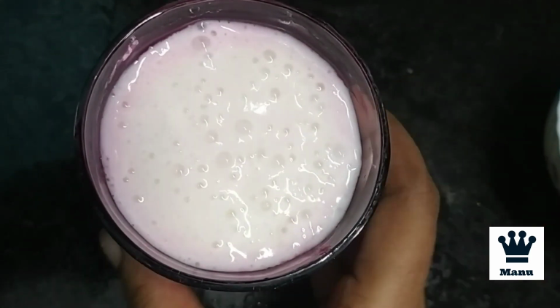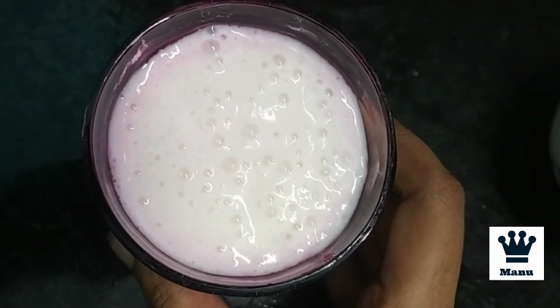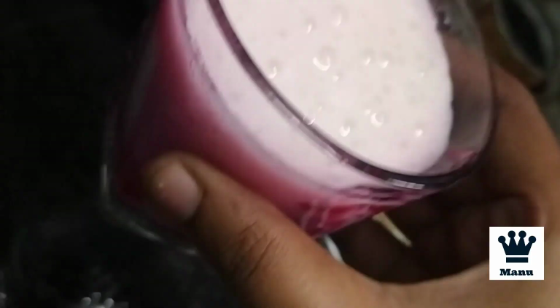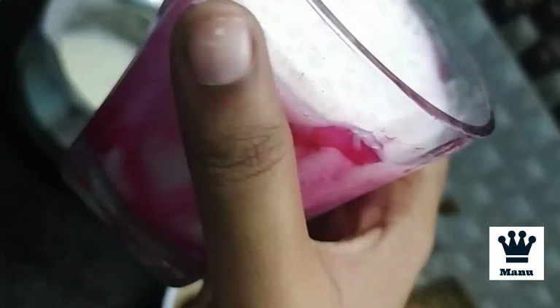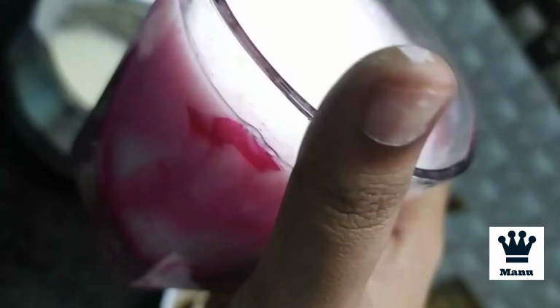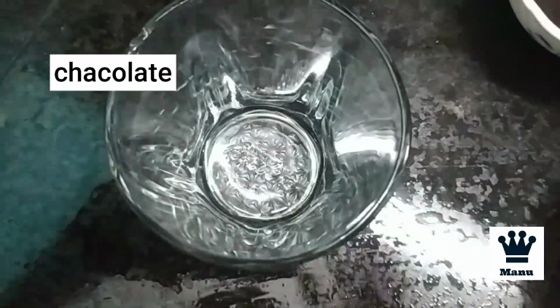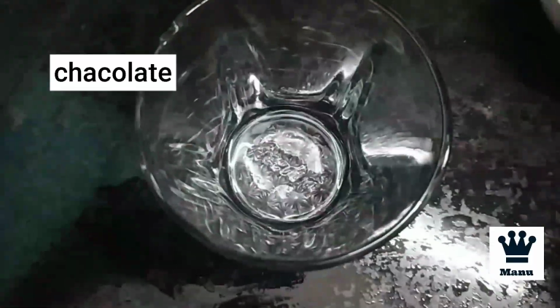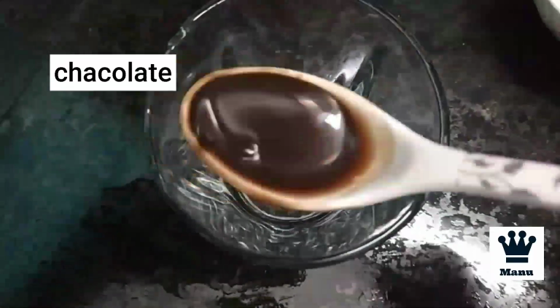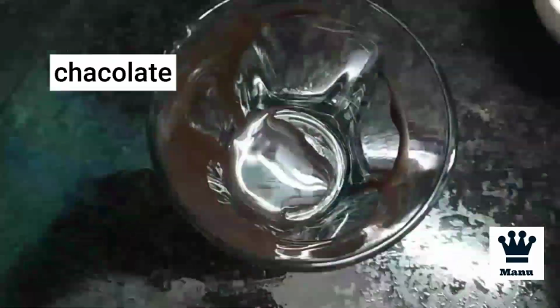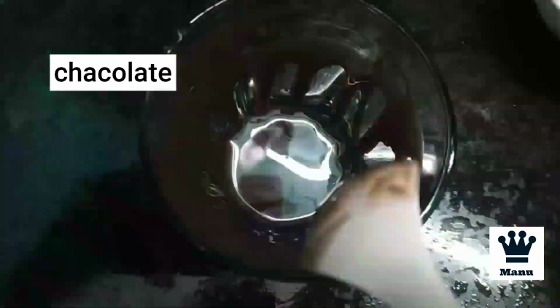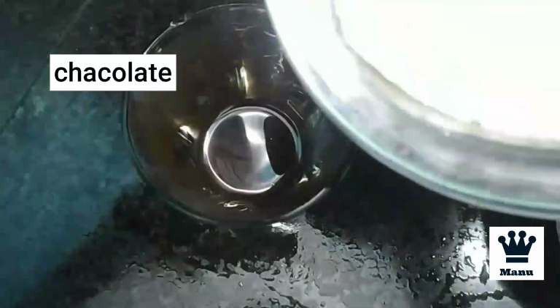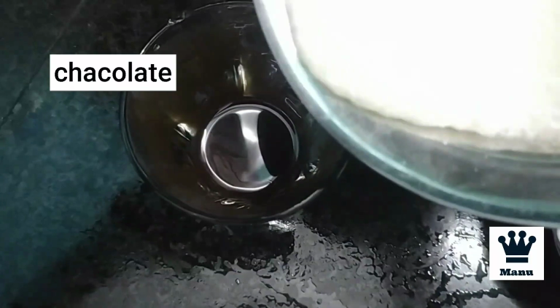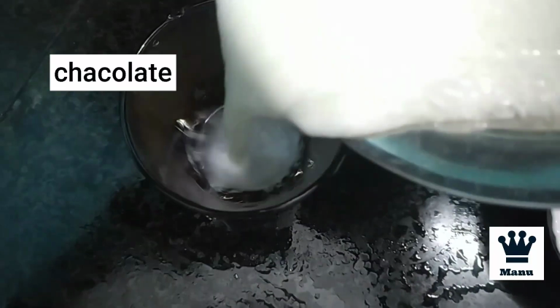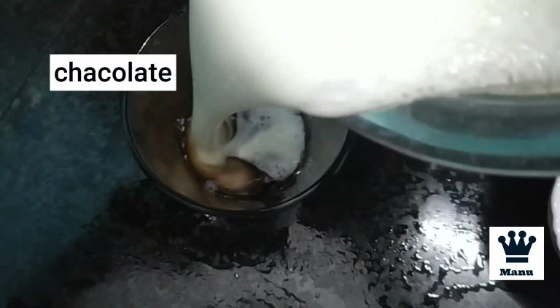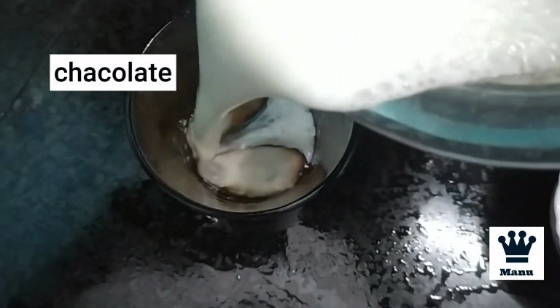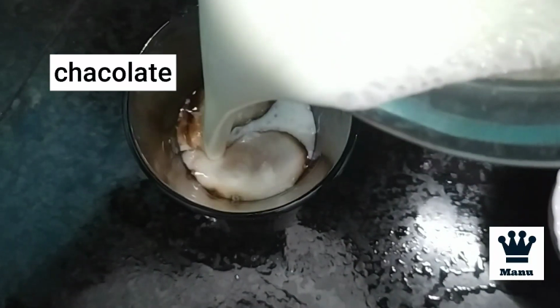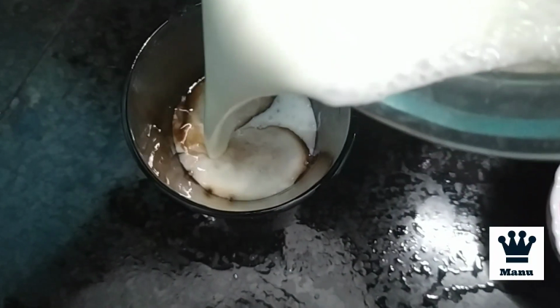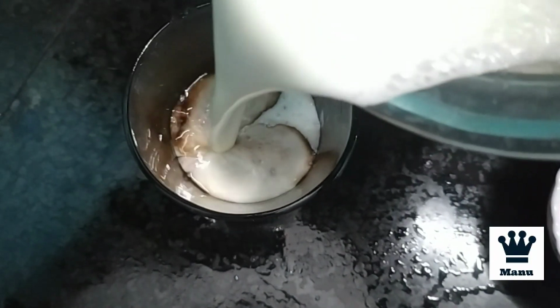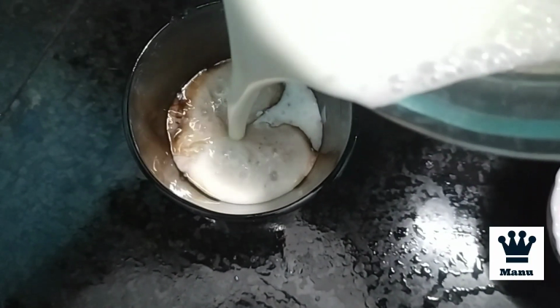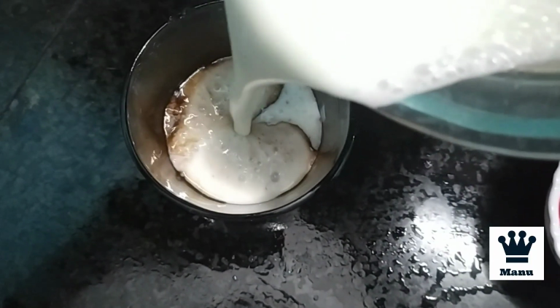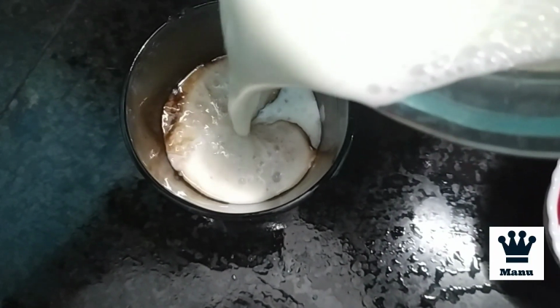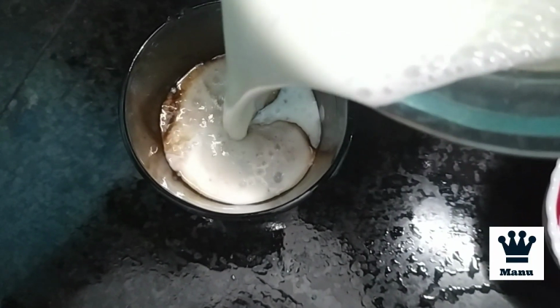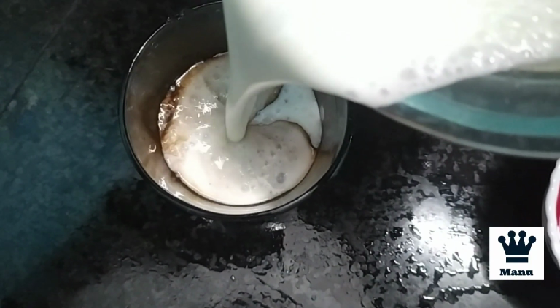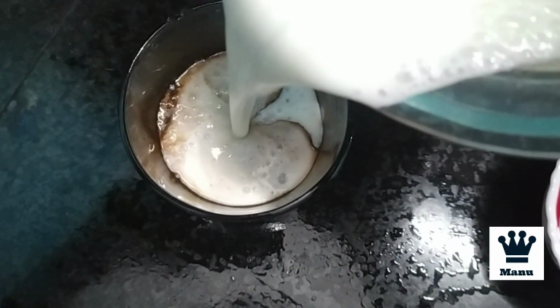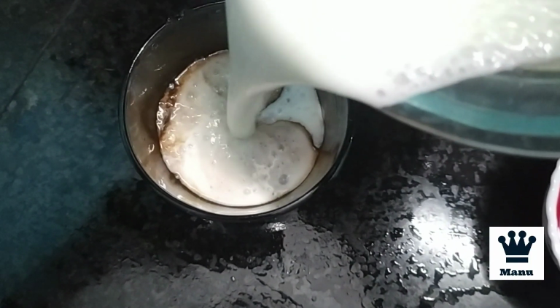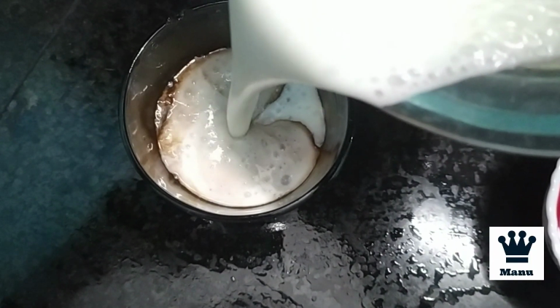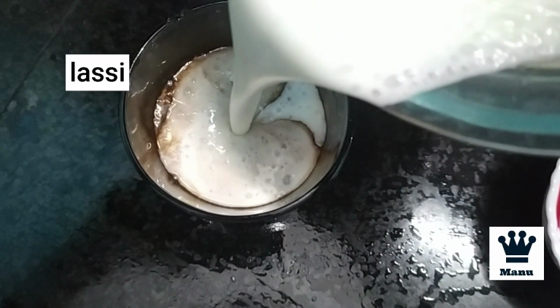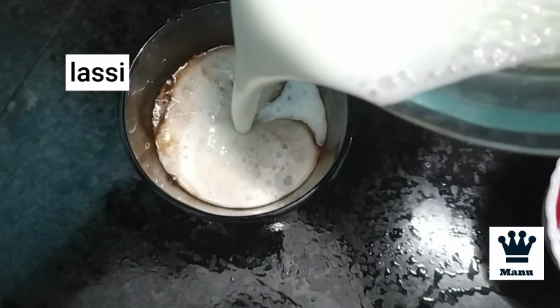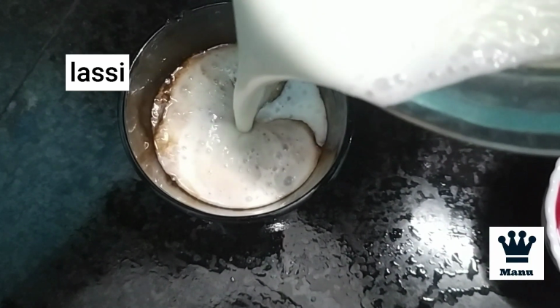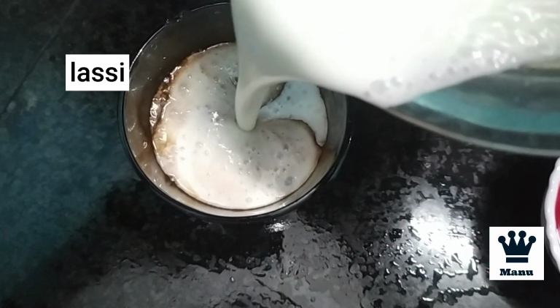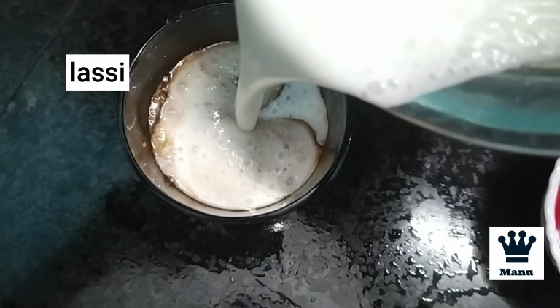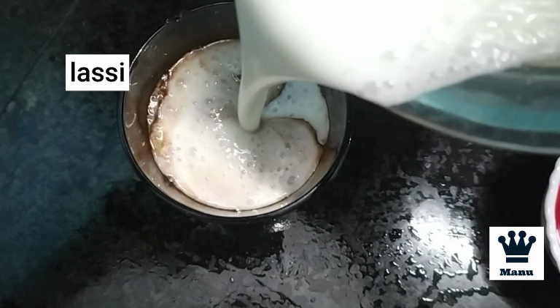That's how the rose color comes. Just add this and the lassi will take on a rose color. We will also add chocolate in a glass for the chocolate lassi.